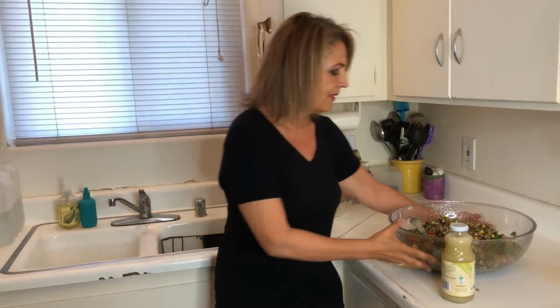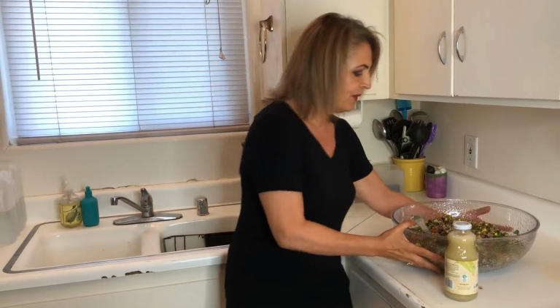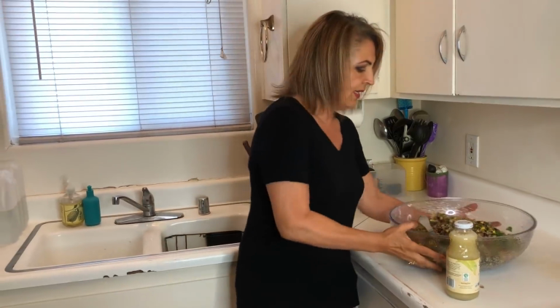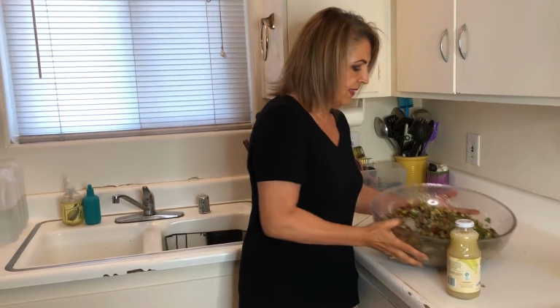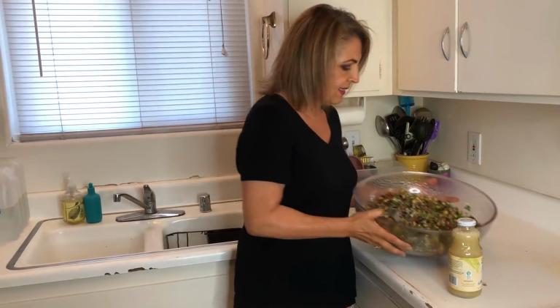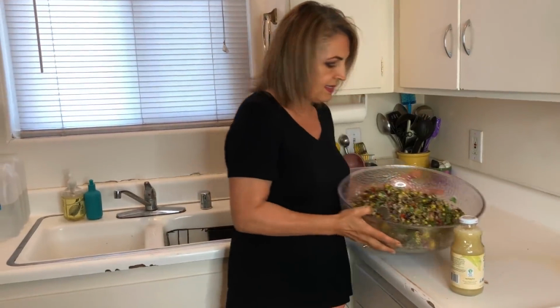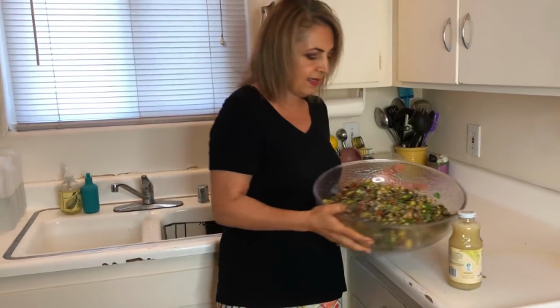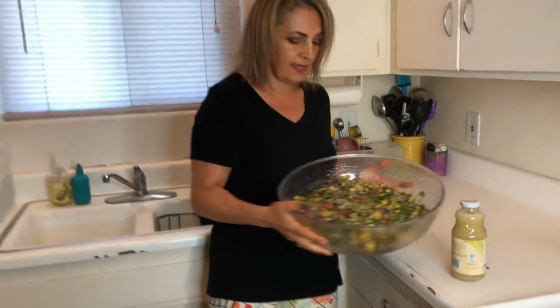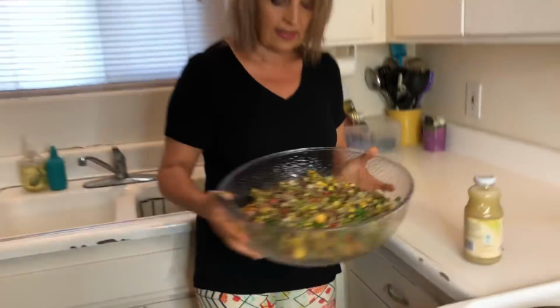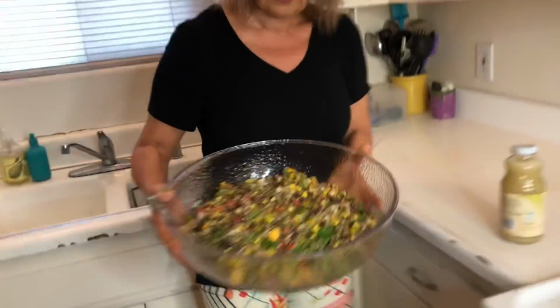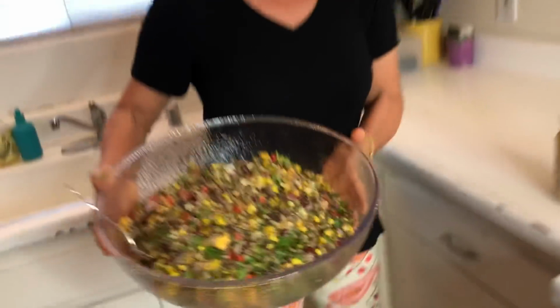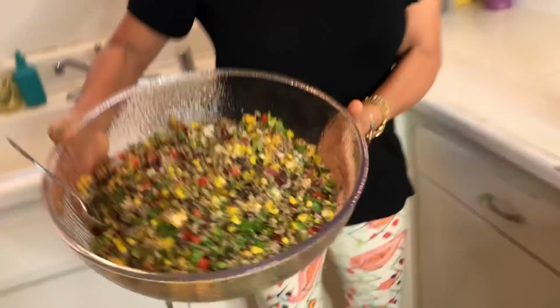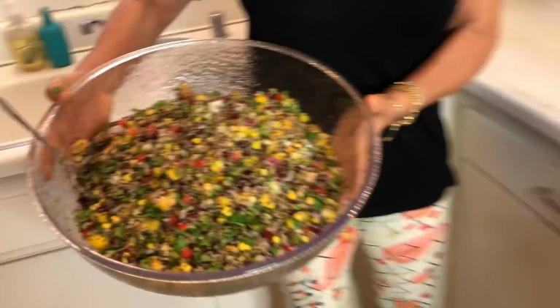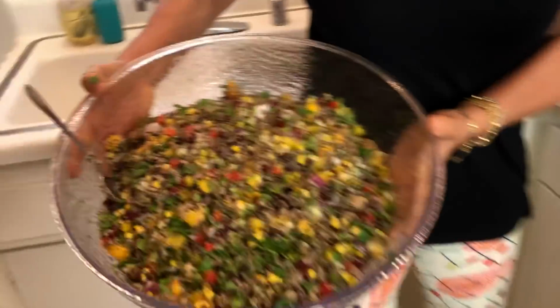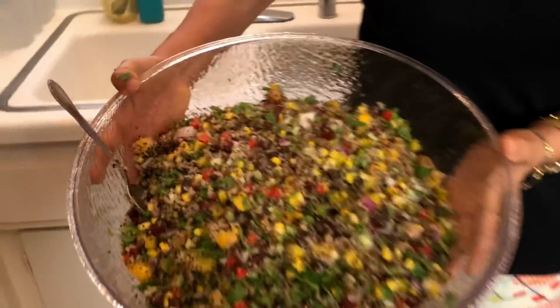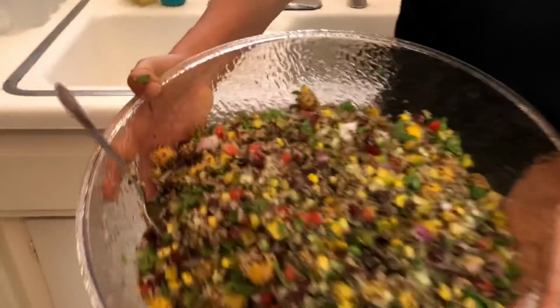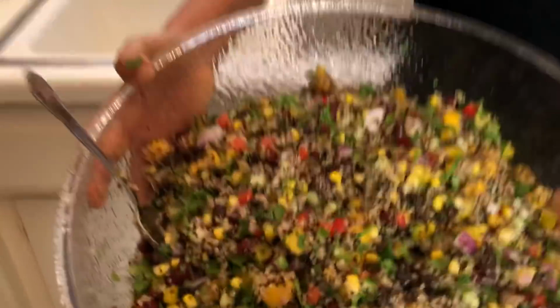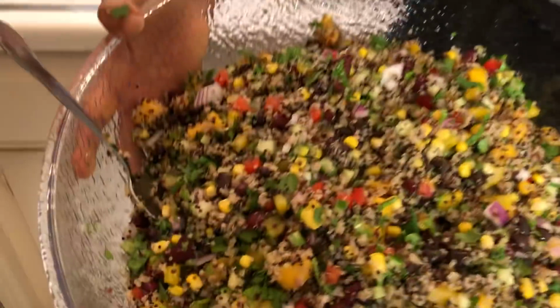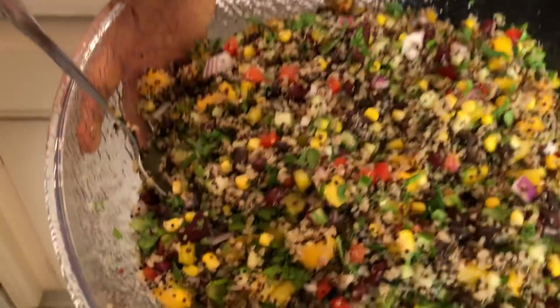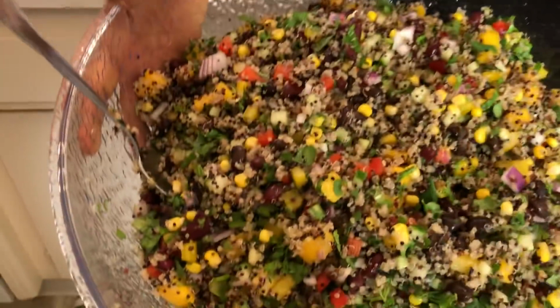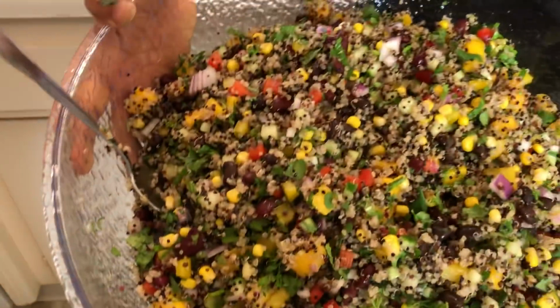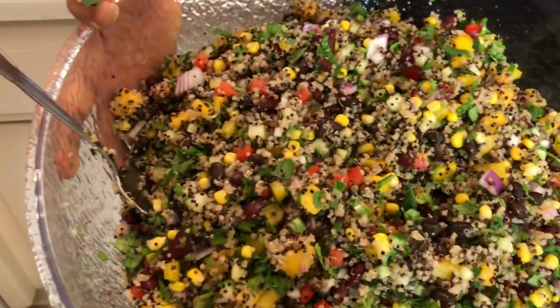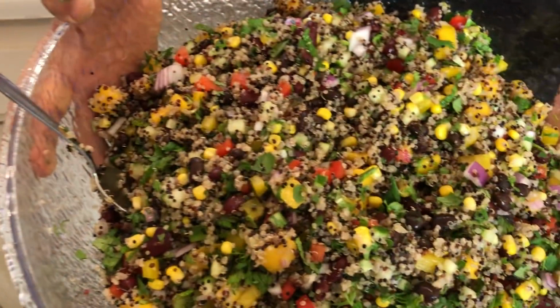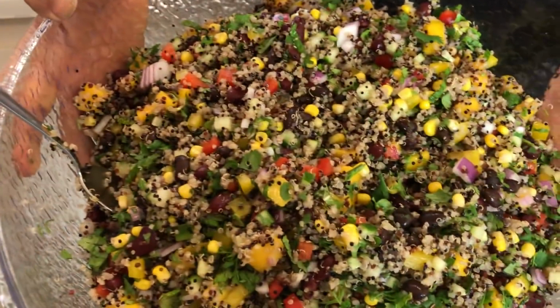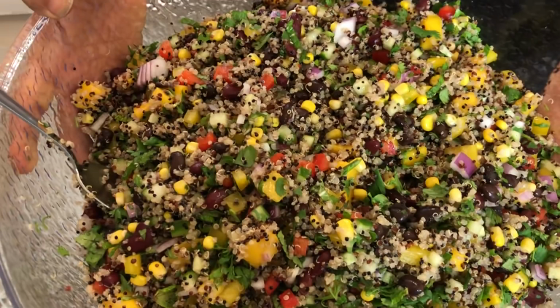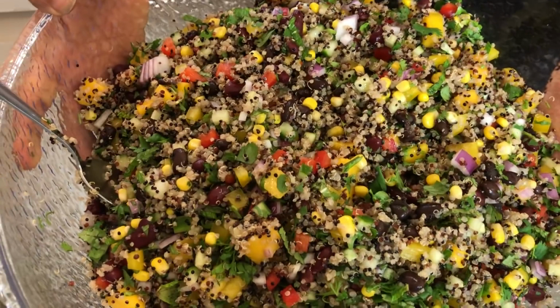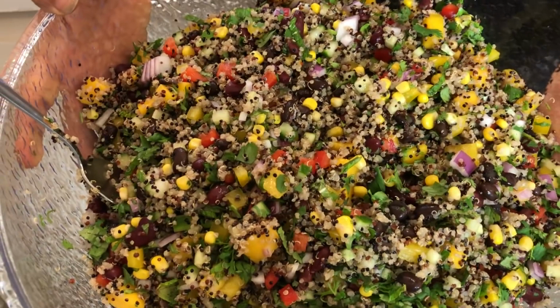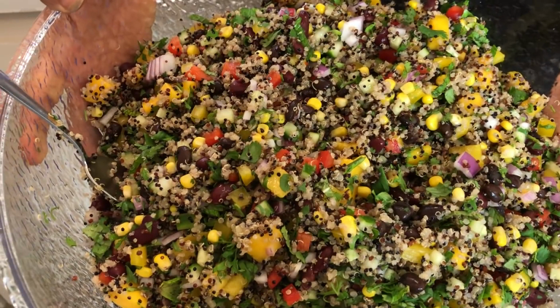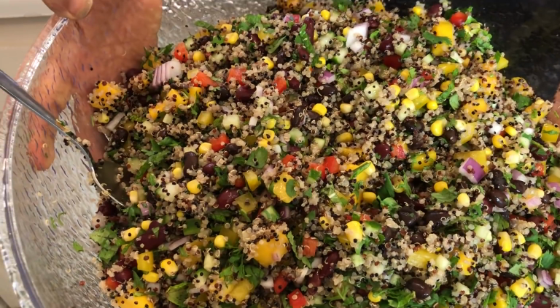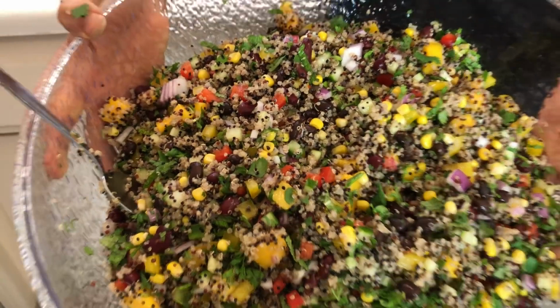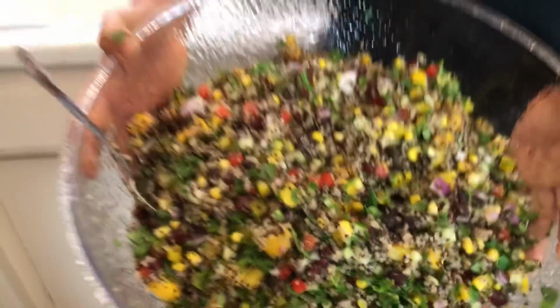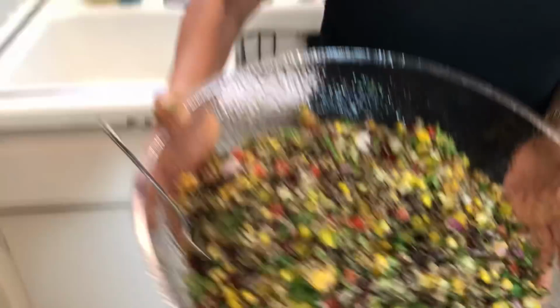This is the peachy quinoa salad at its best. Wow, that looks amazing.